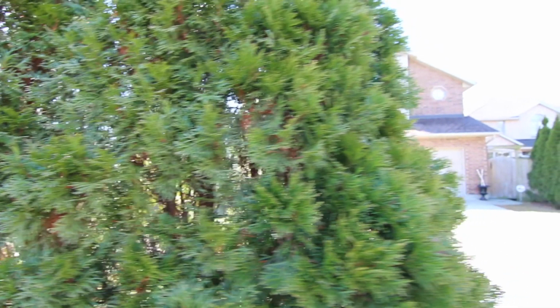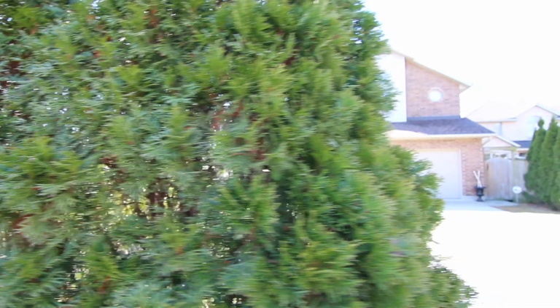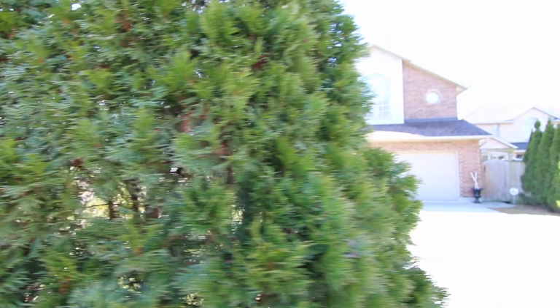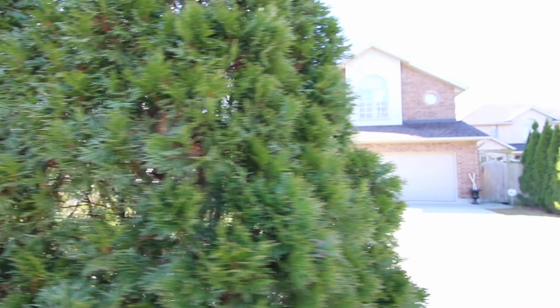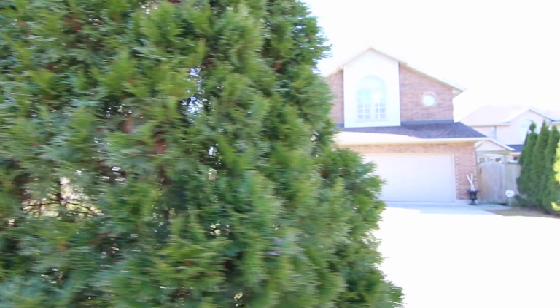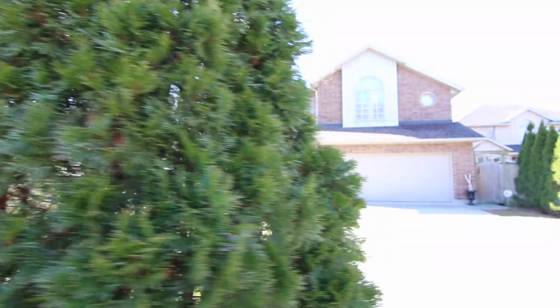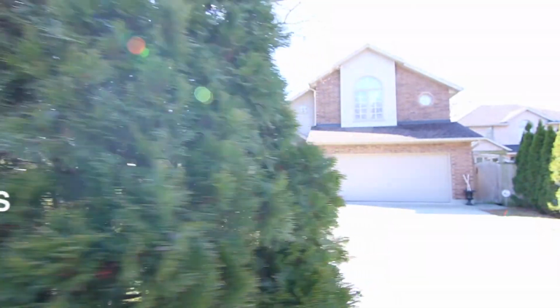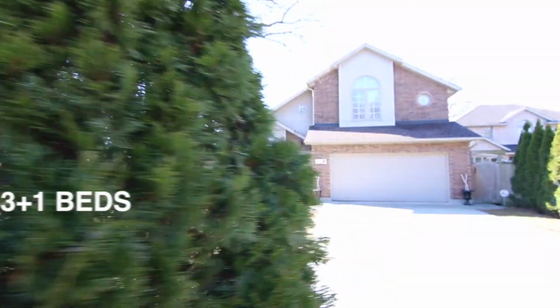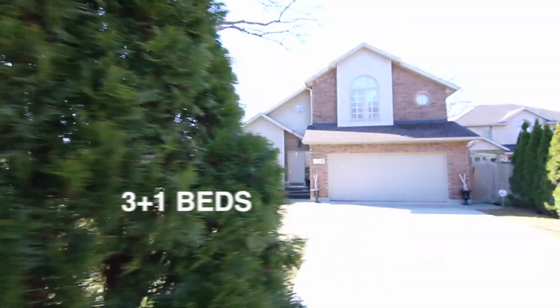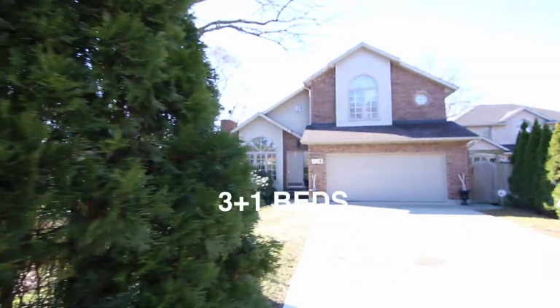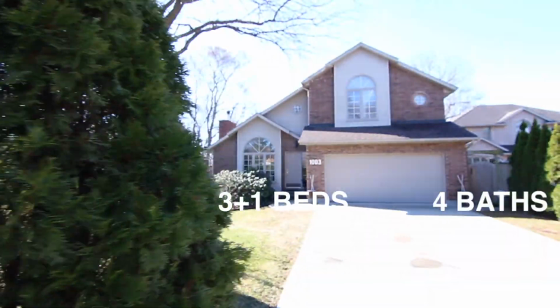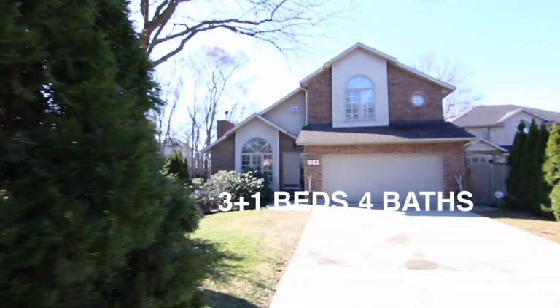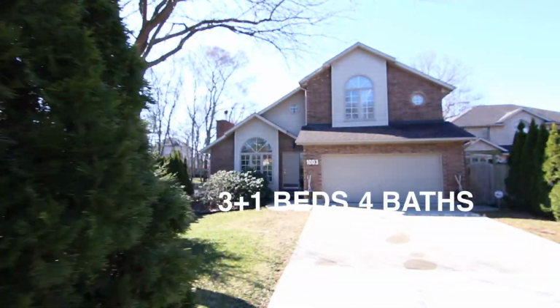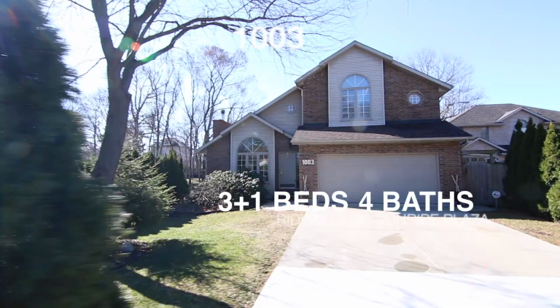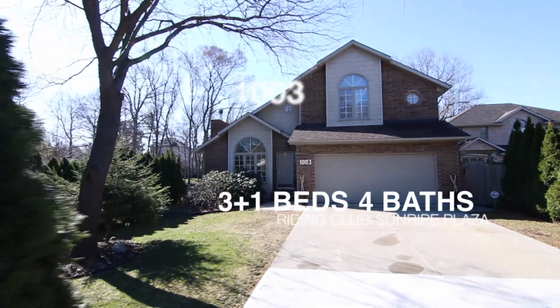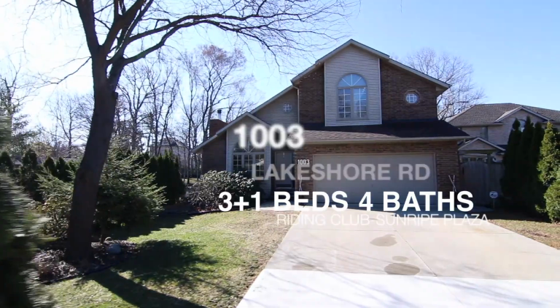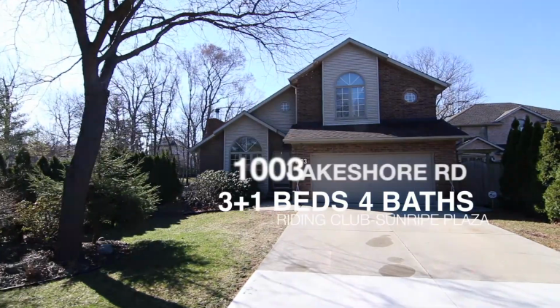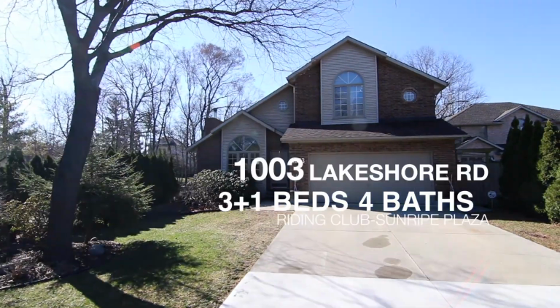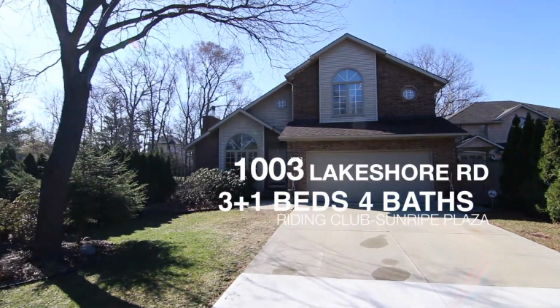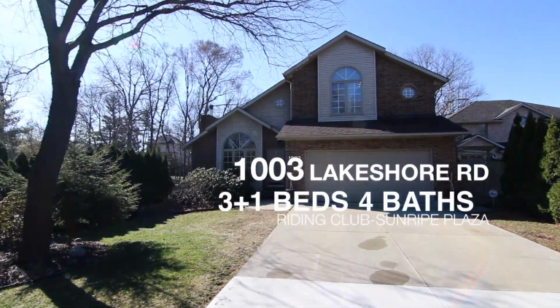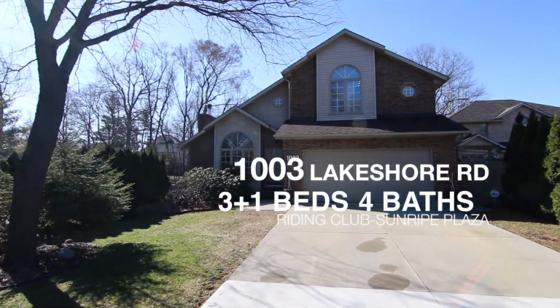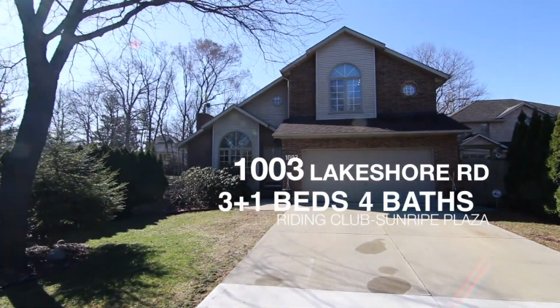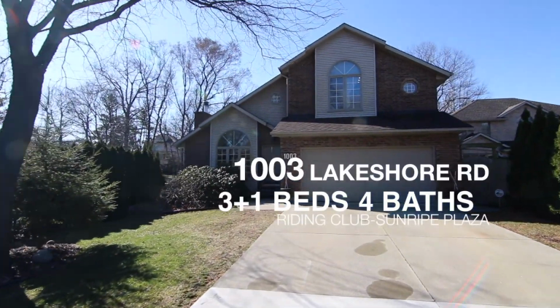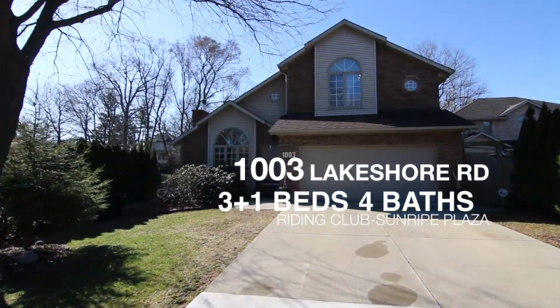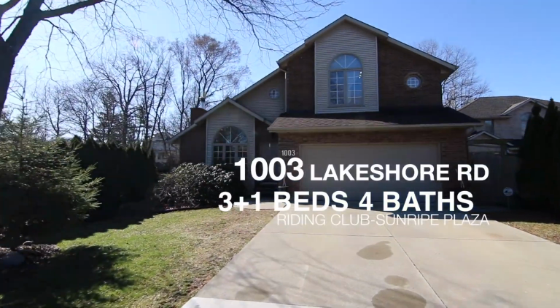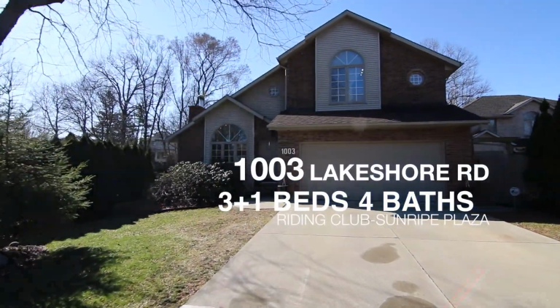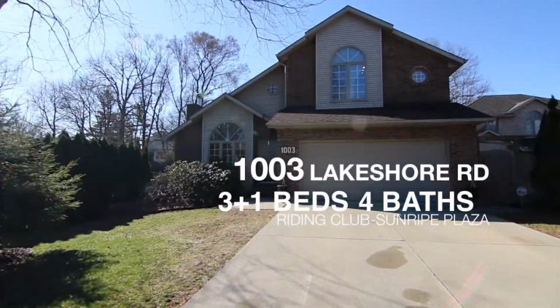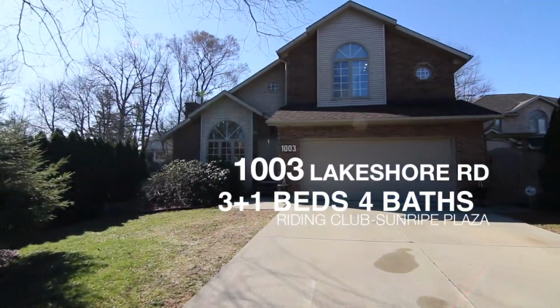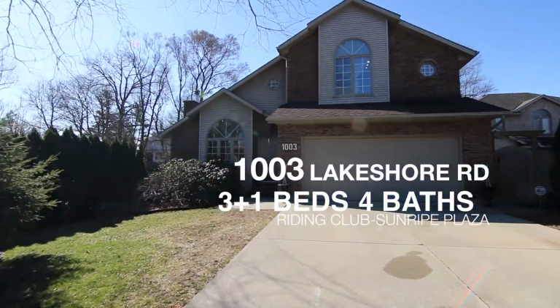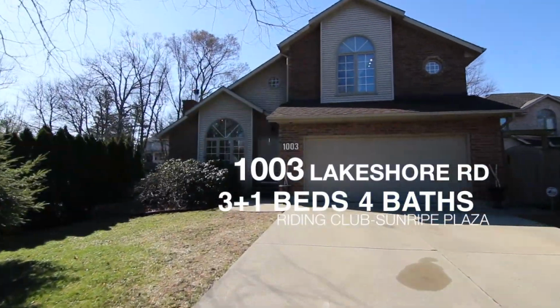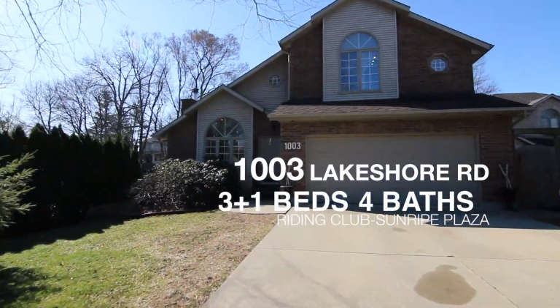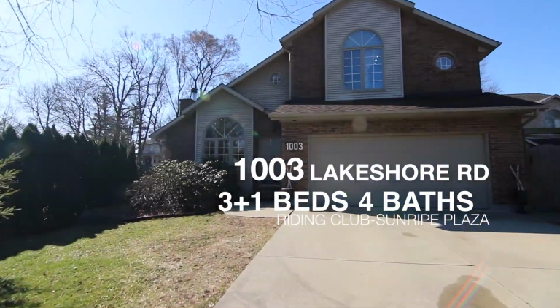Hey Sarnia, Adam Dumond here. I got a new listing for you — 1003 Lakeshore Road. Come on, let's check it out.